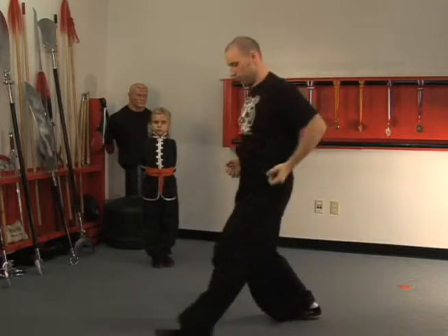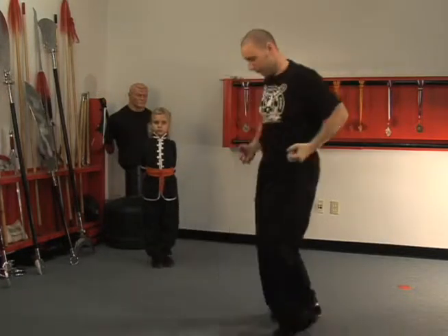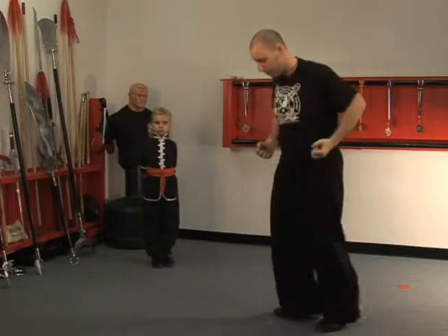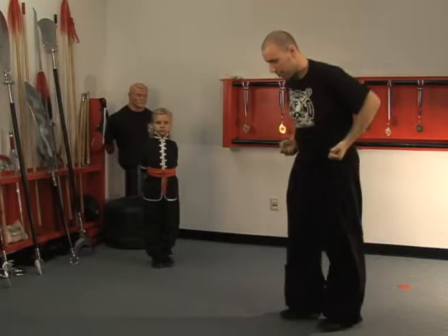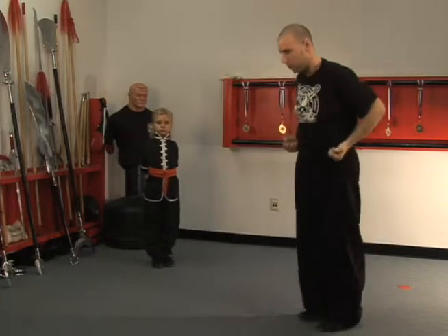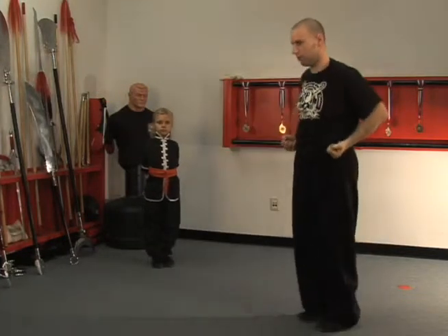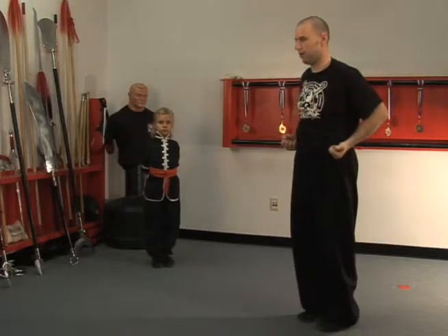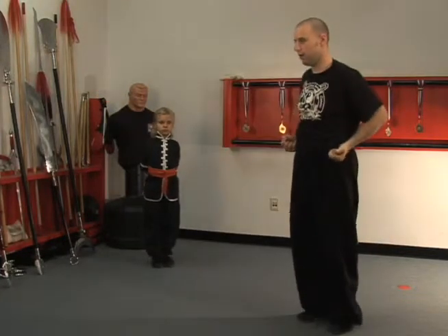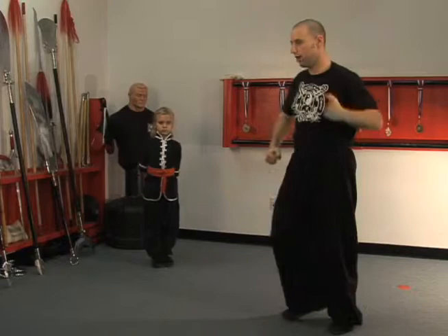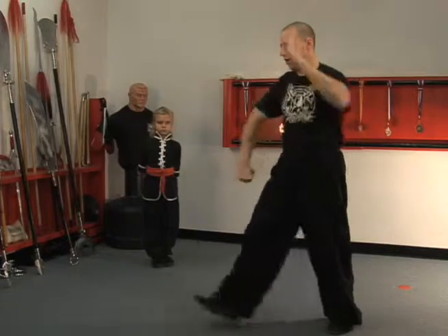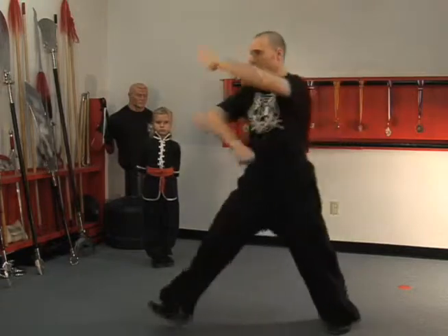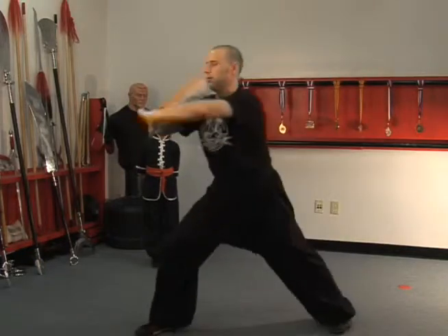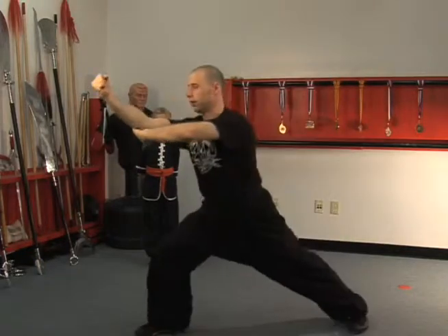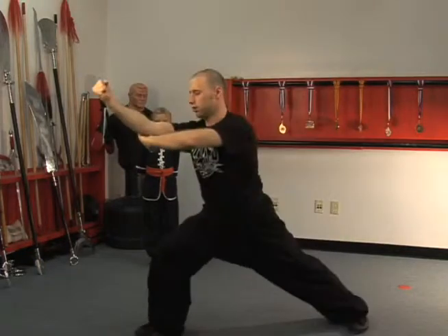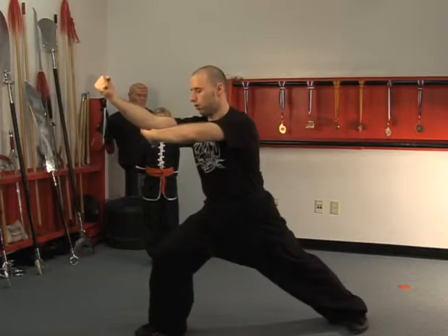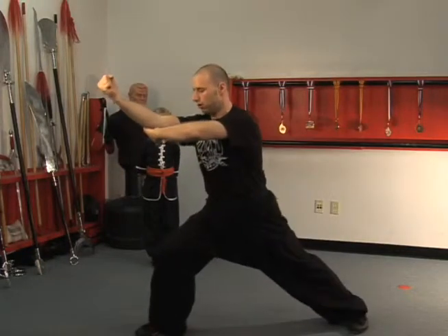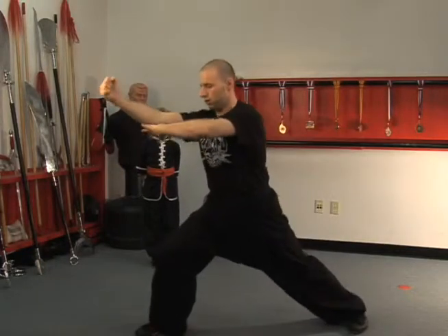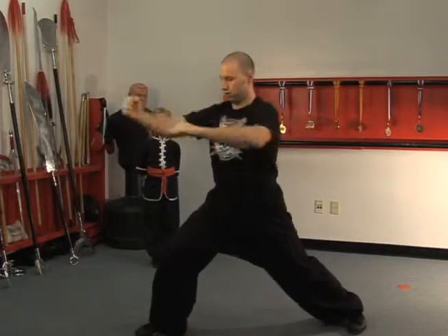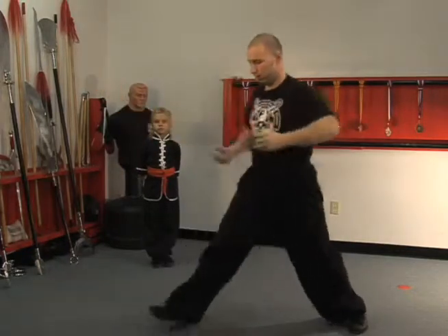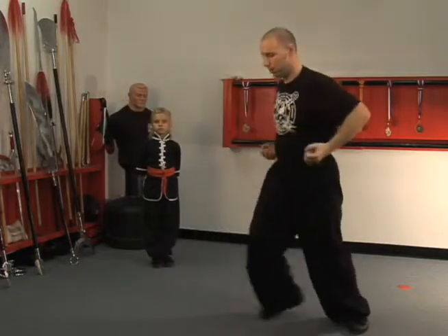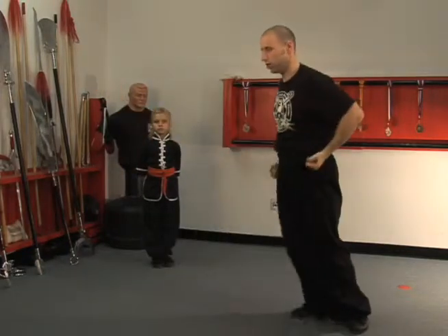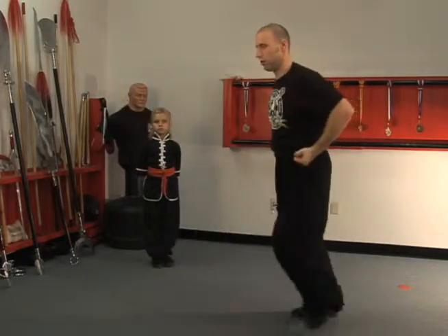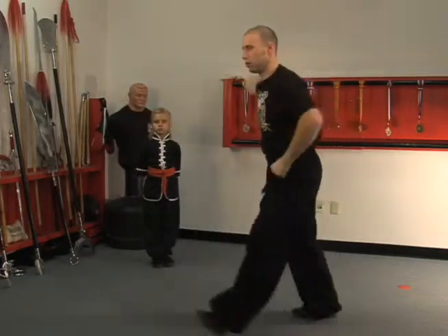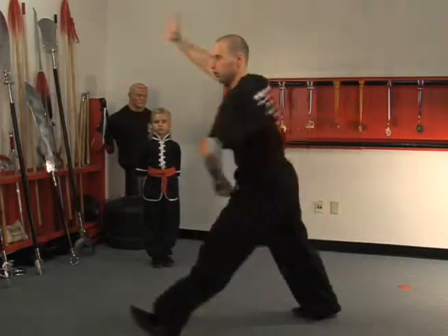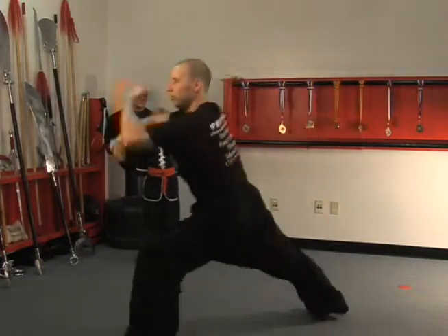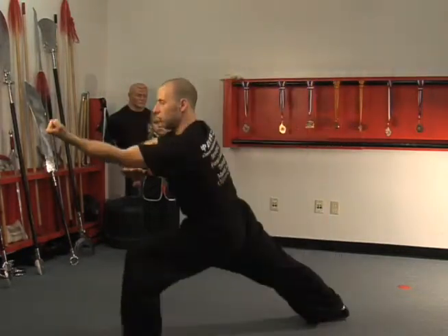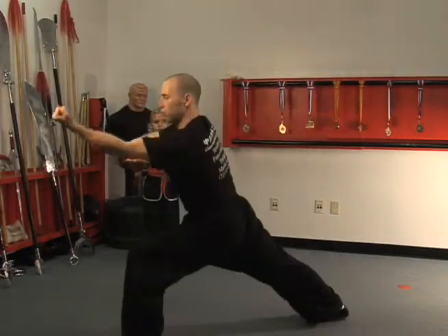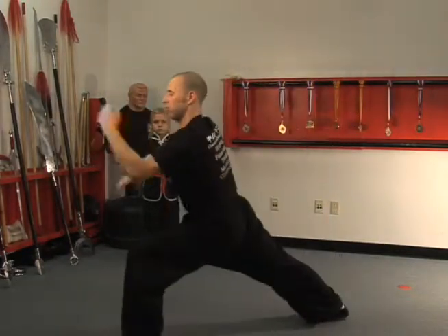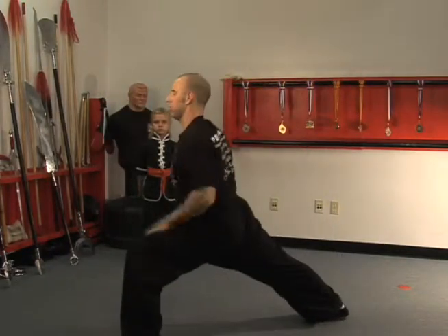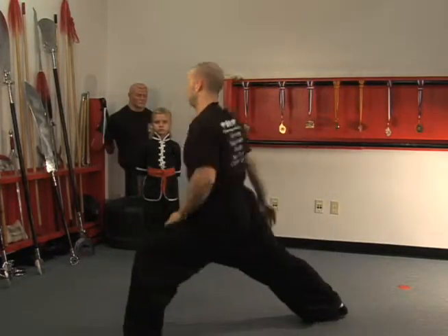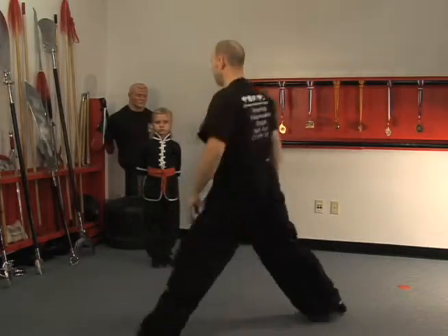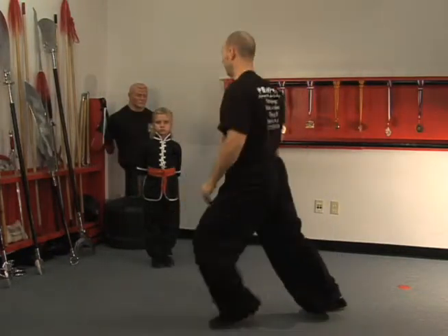A faster motion would be this one, and you can switch — two — okay, breathe.